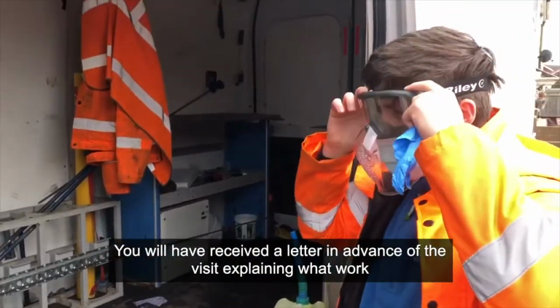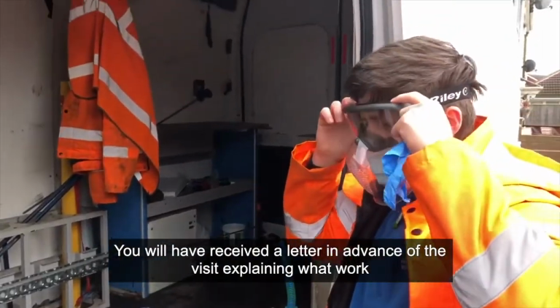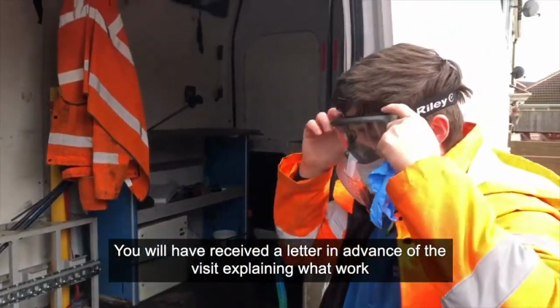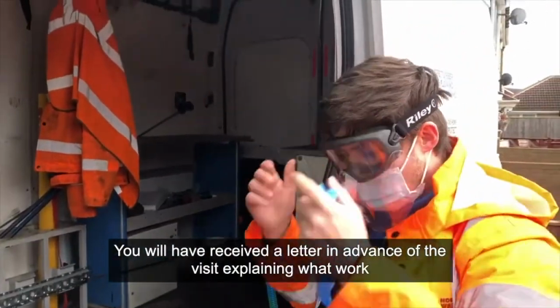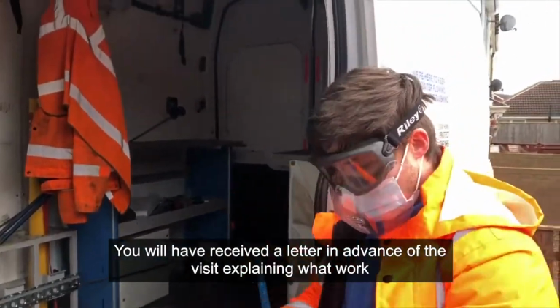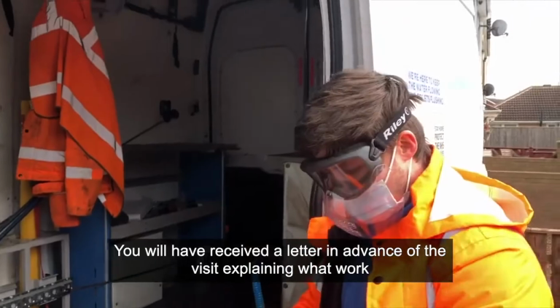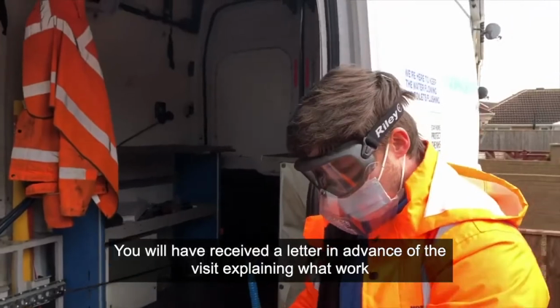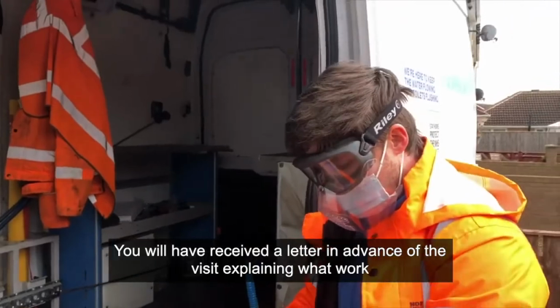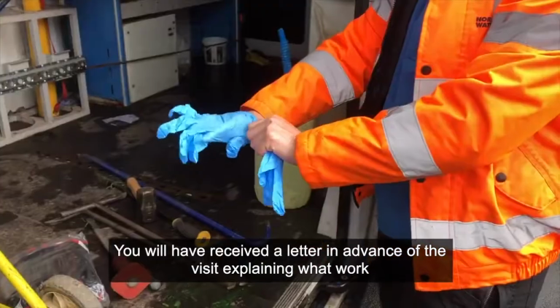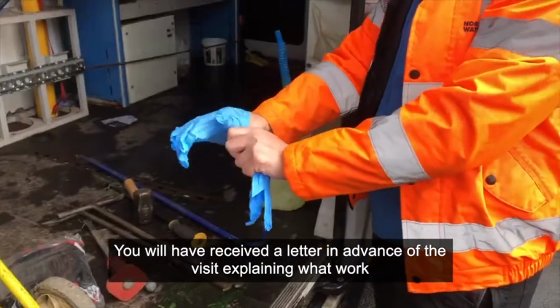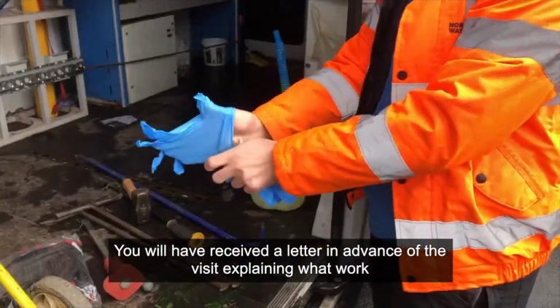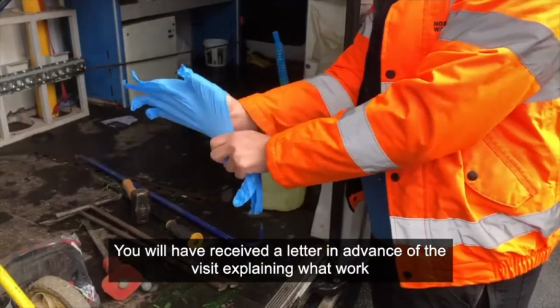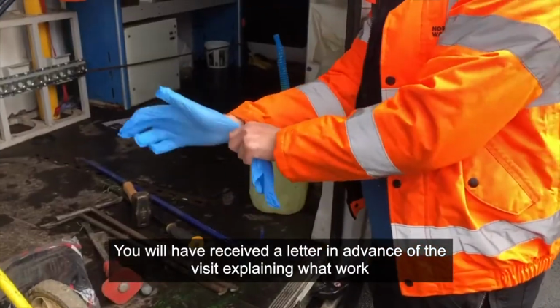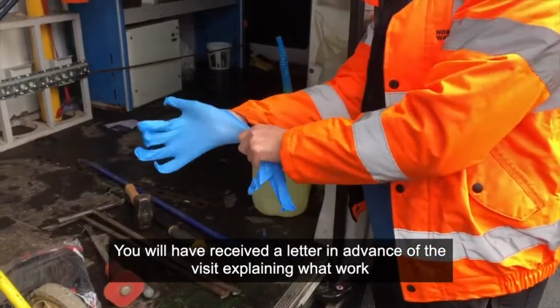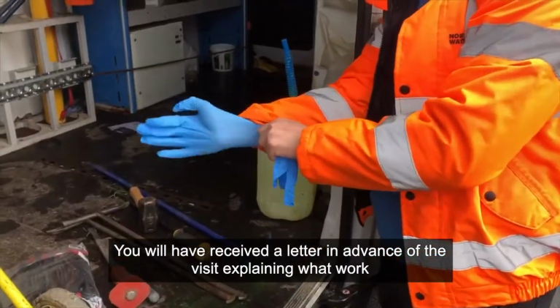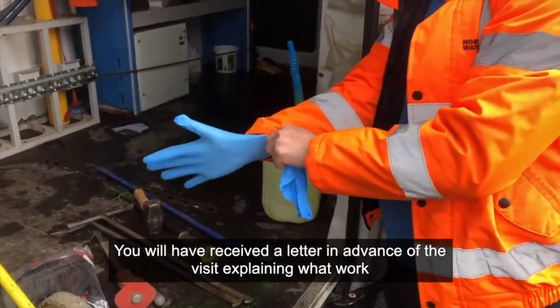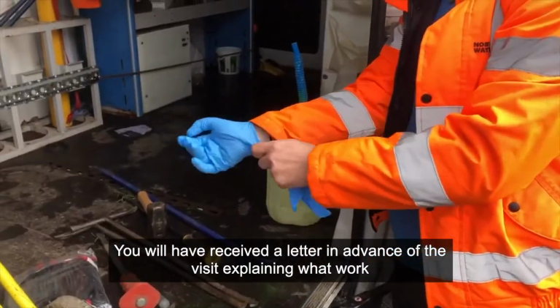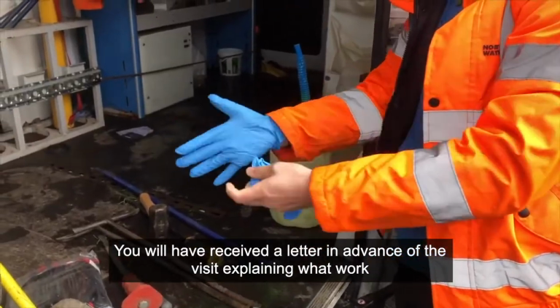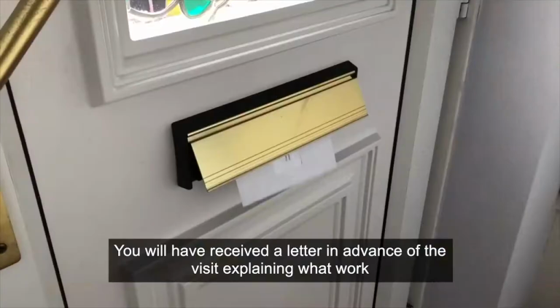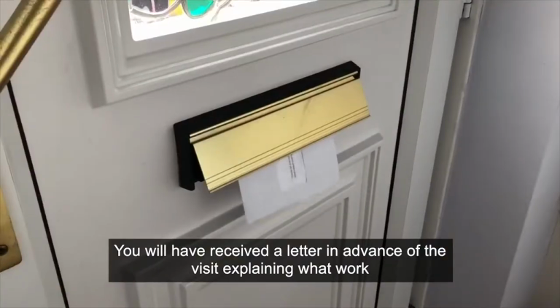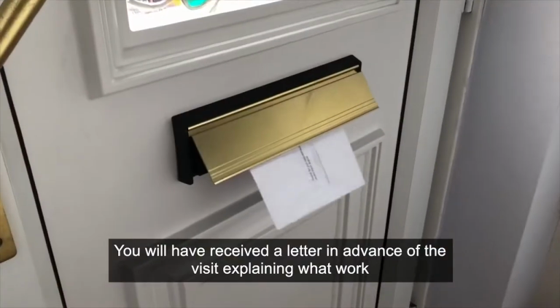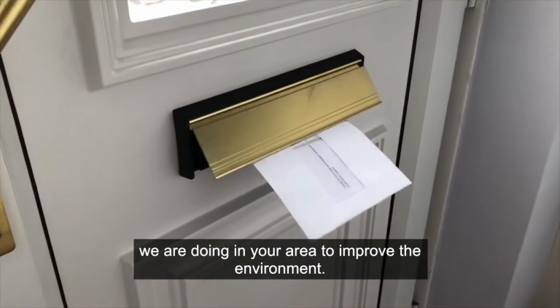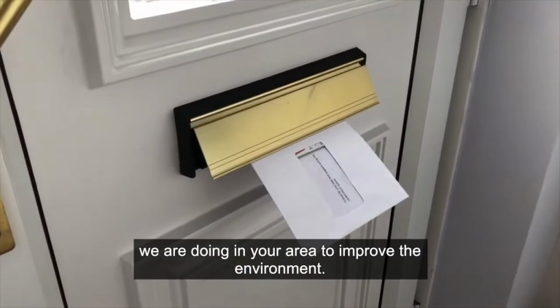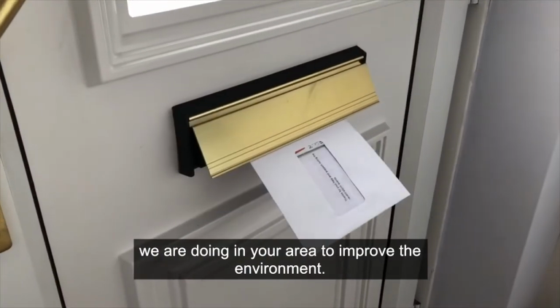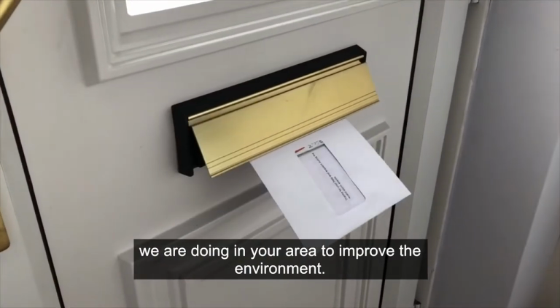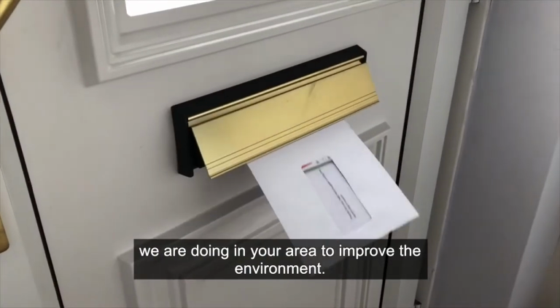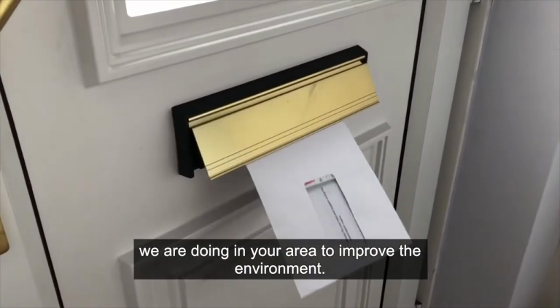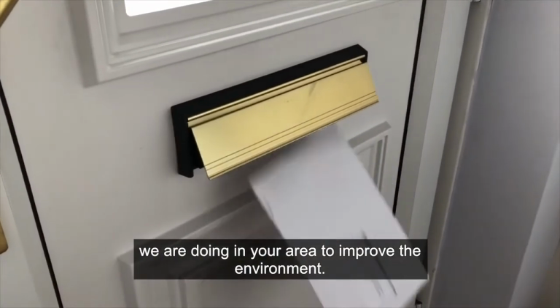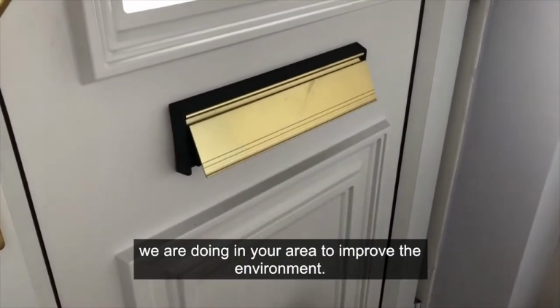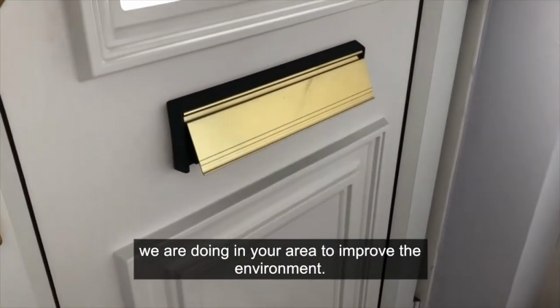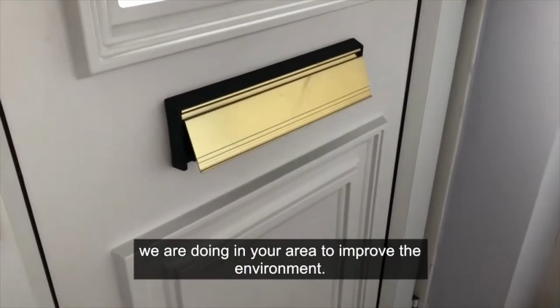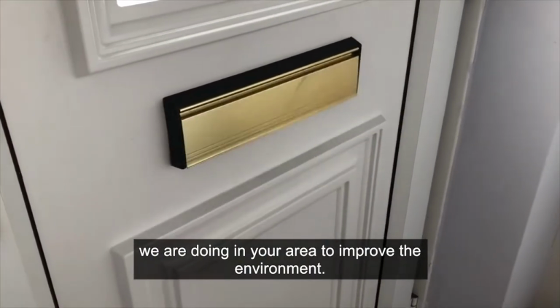You will have received a letter in advance of the visit explaining what work we are doing in your area to improve the environment.